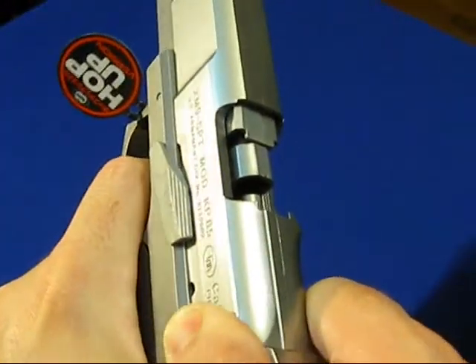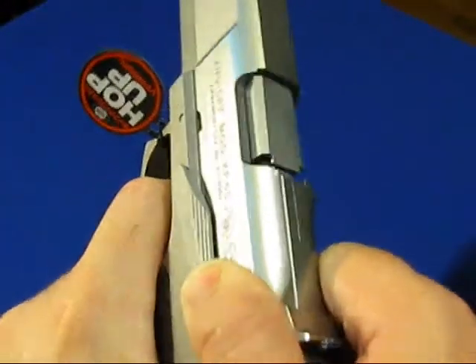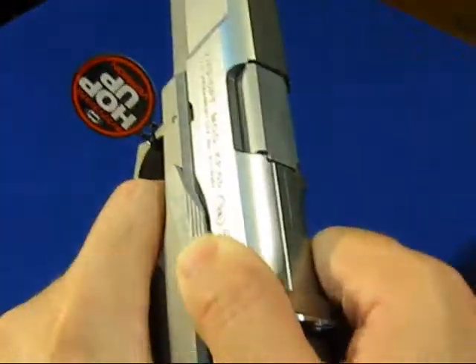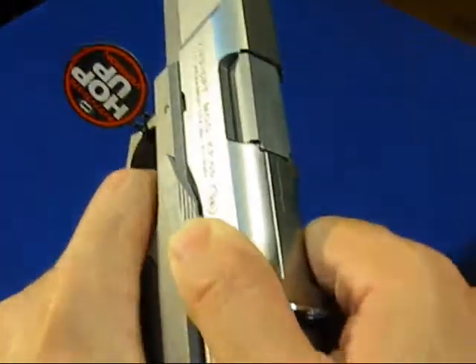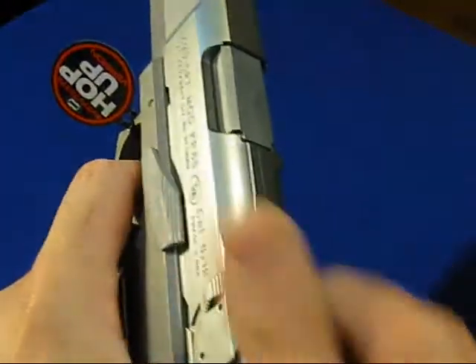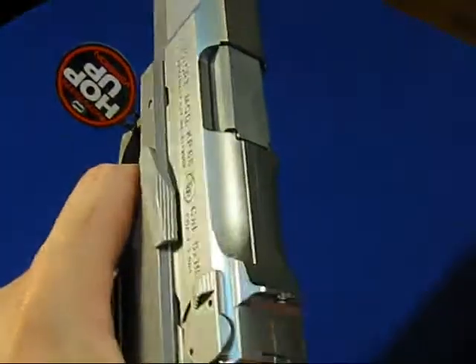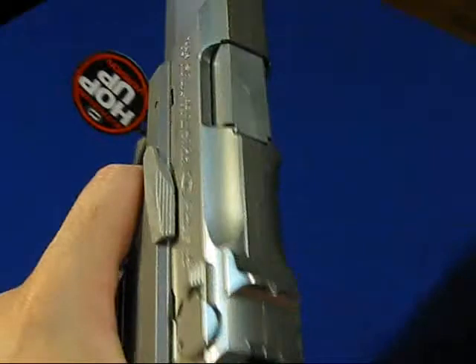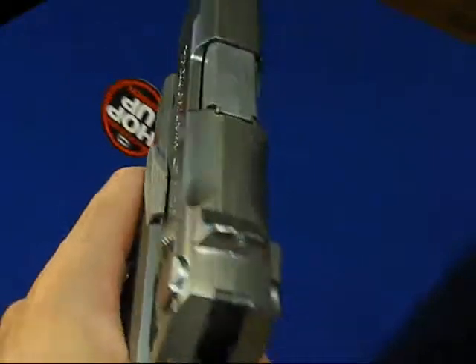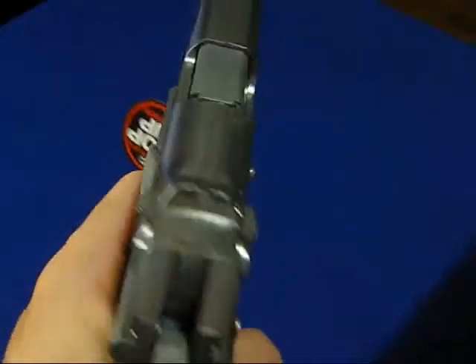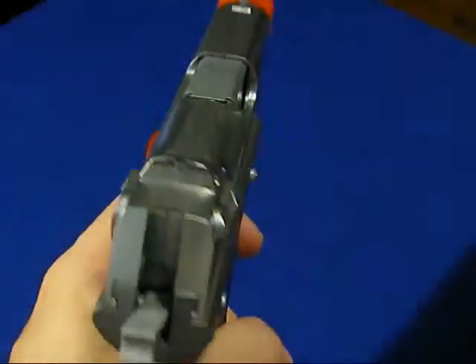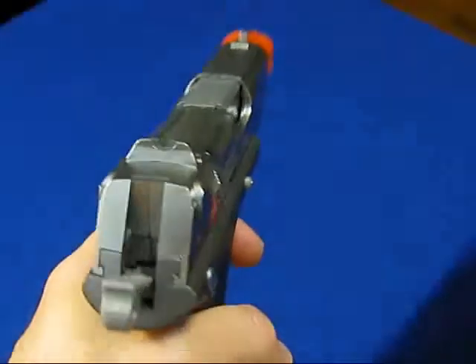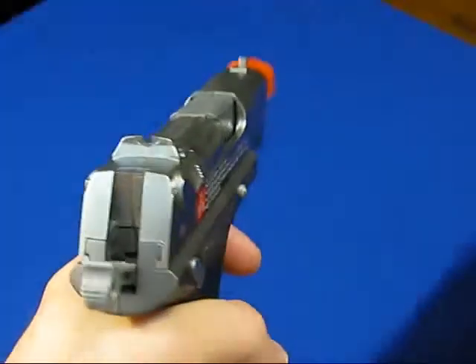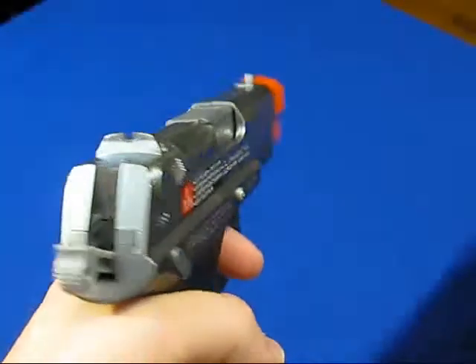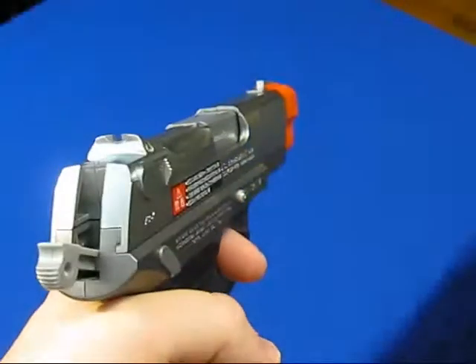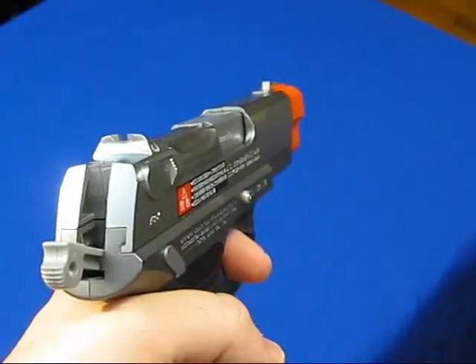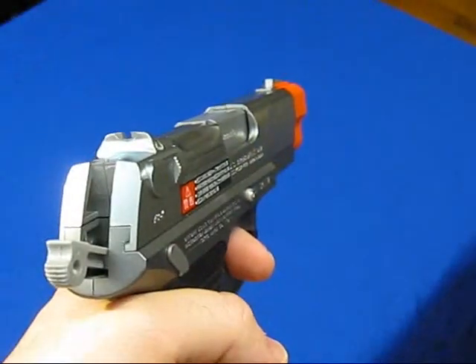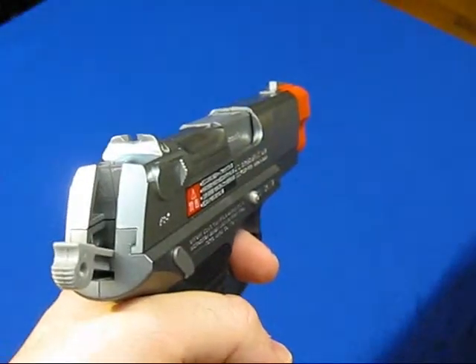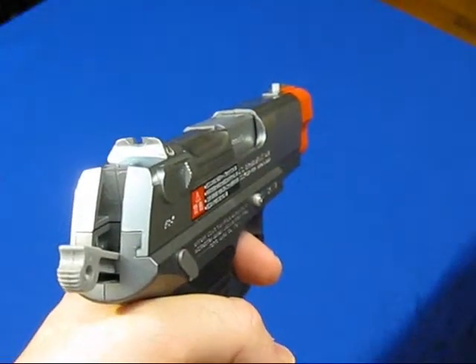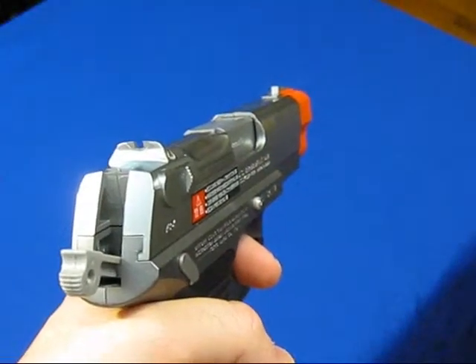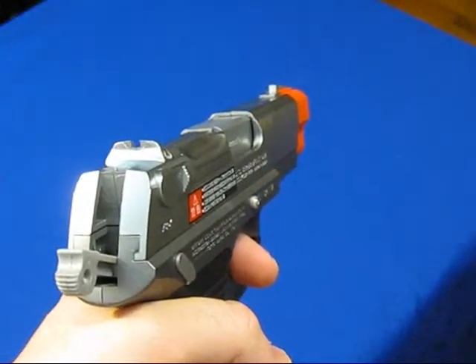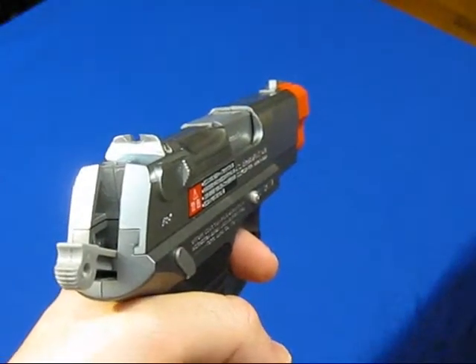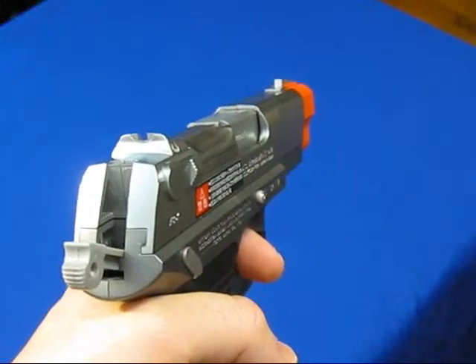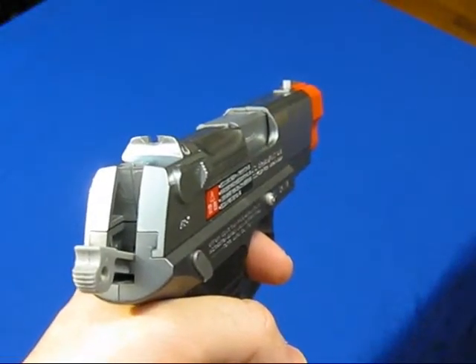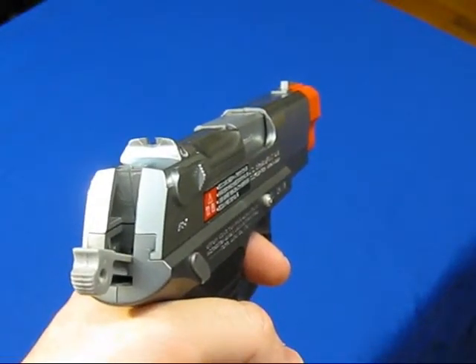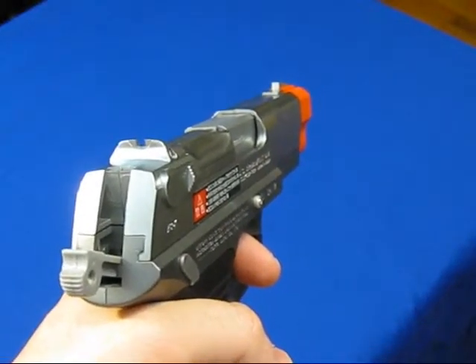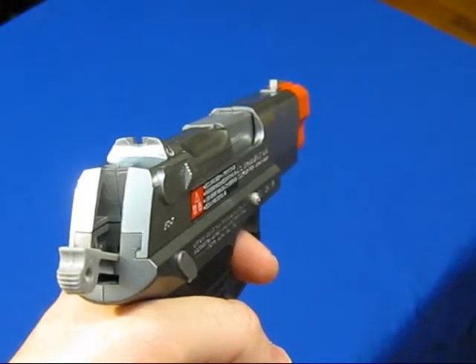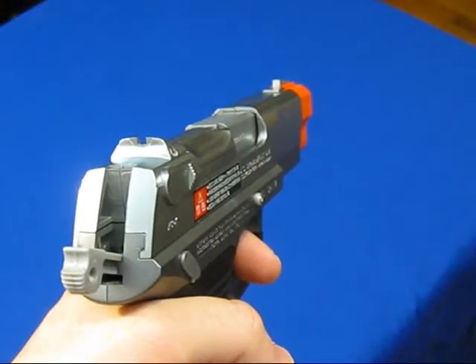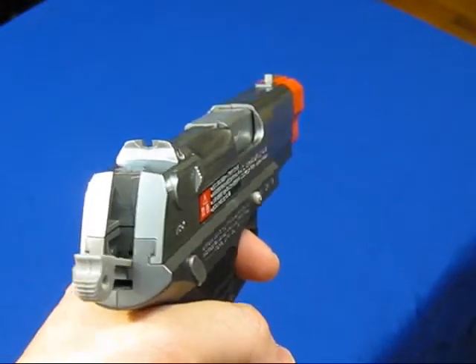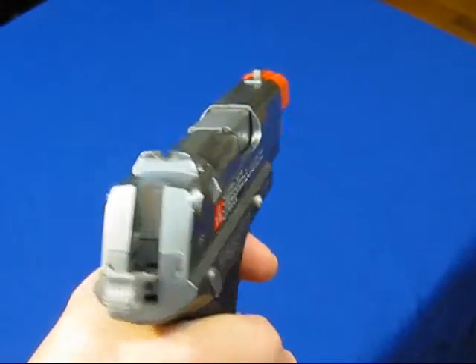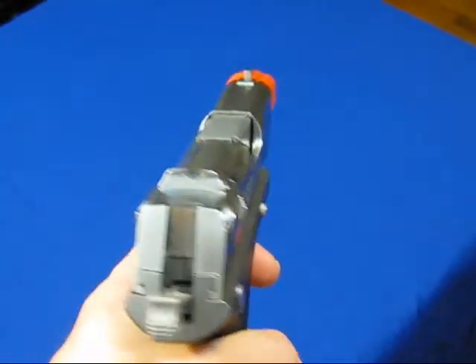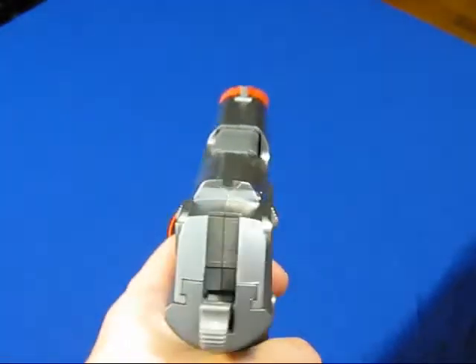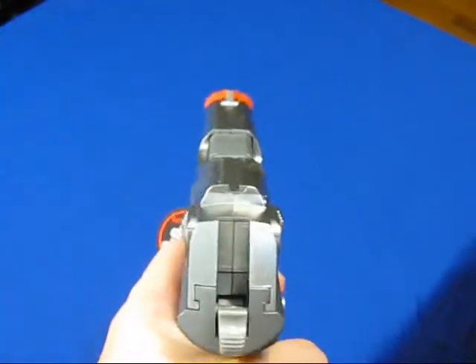With the slide manually cocked back, the barrel and inner barrel is revealed.